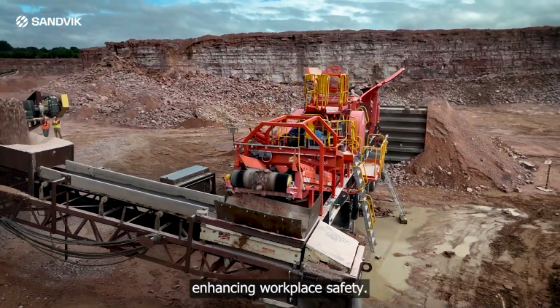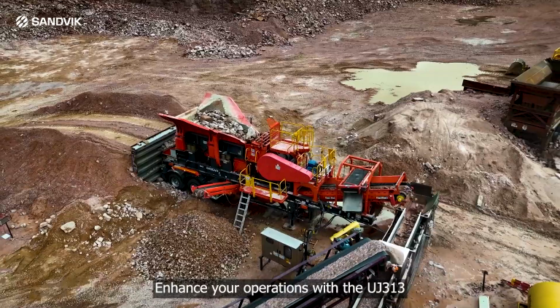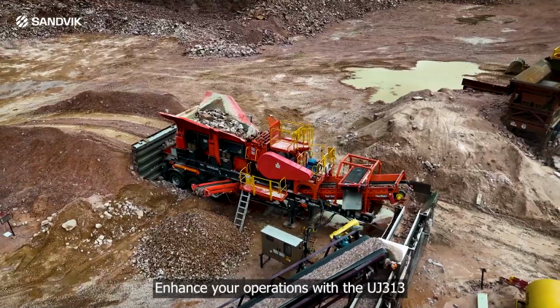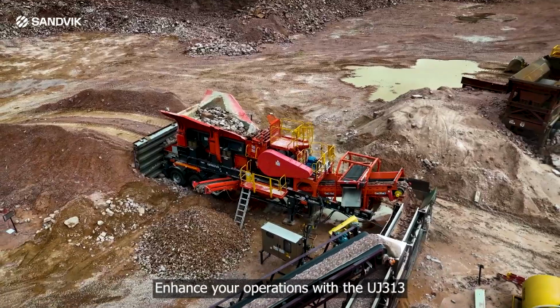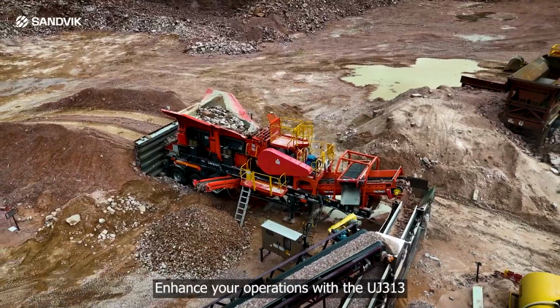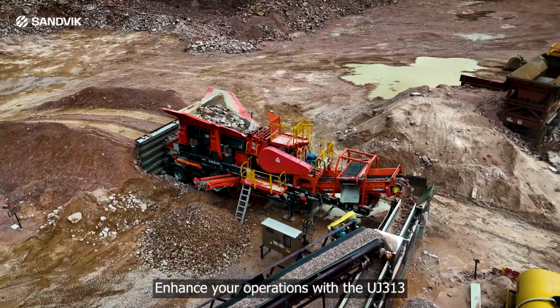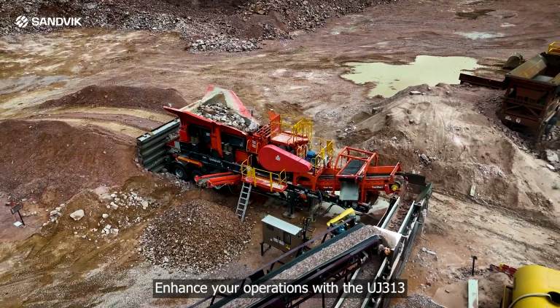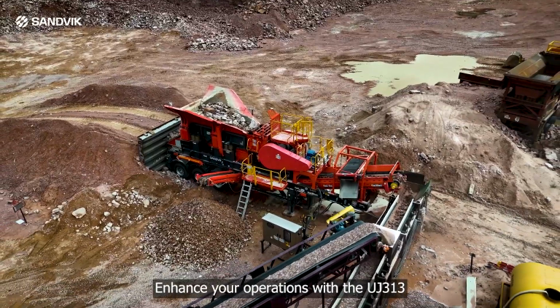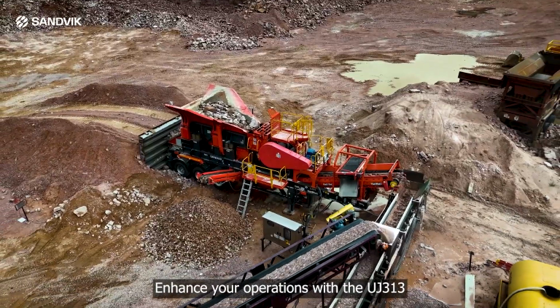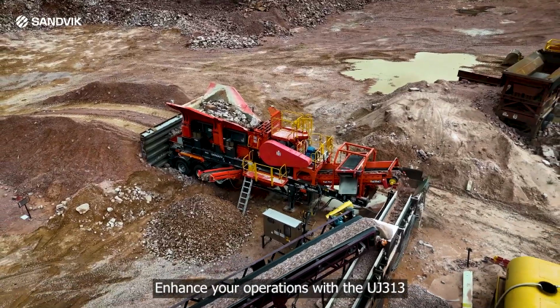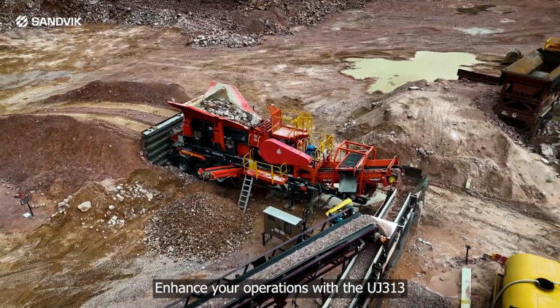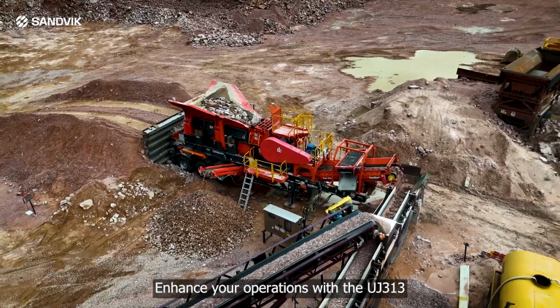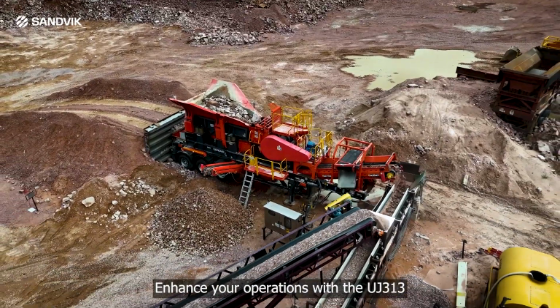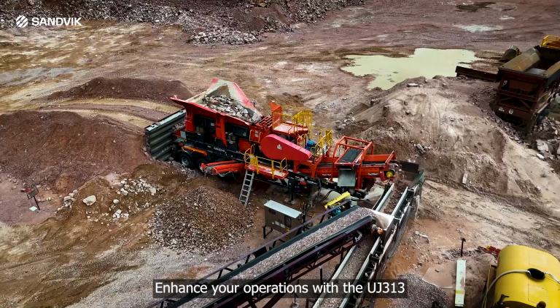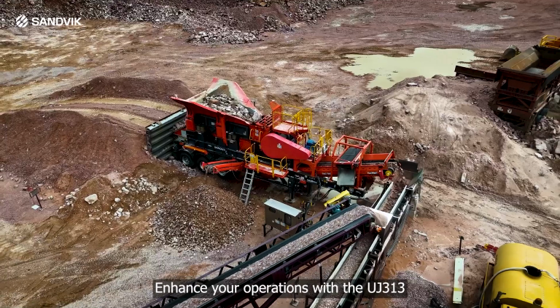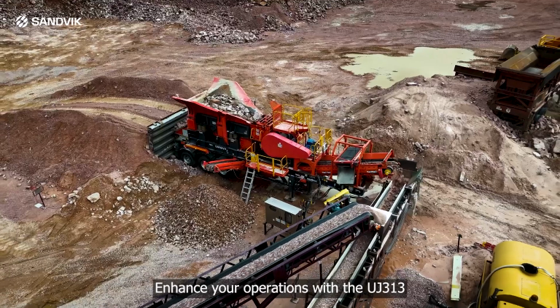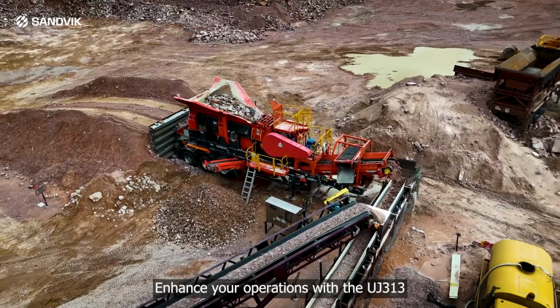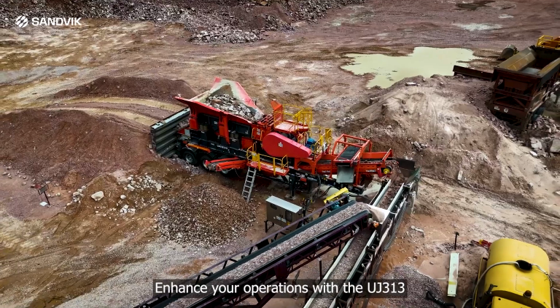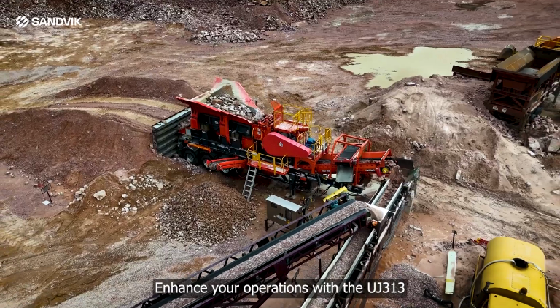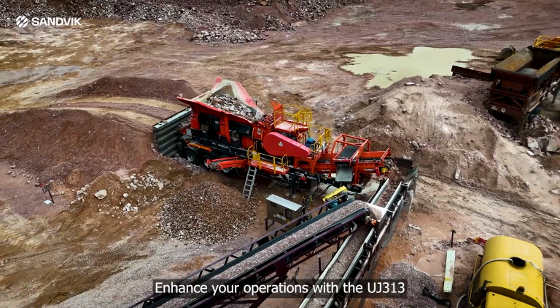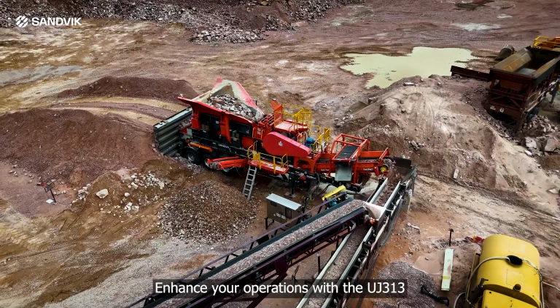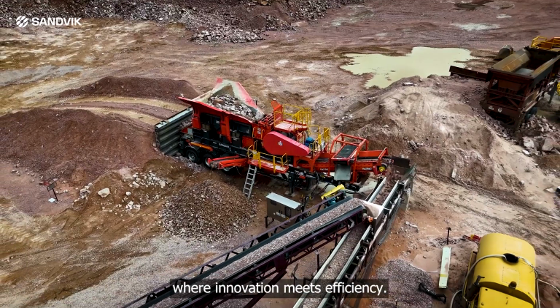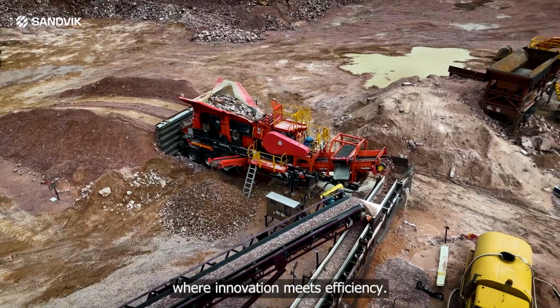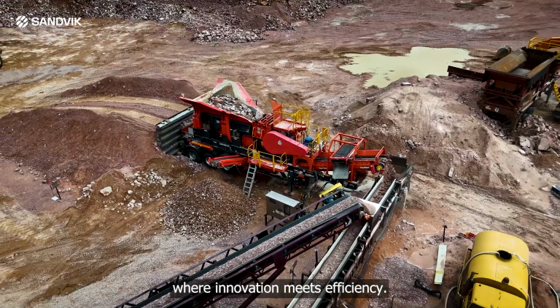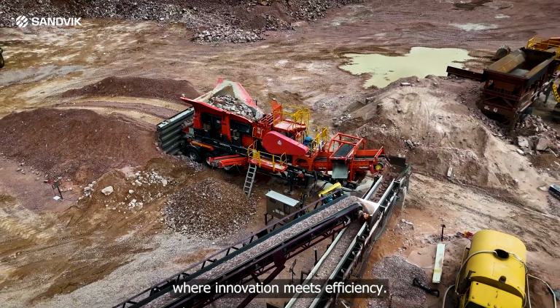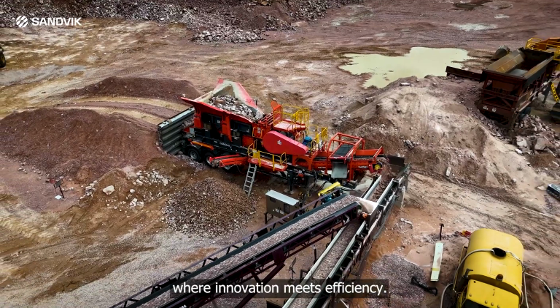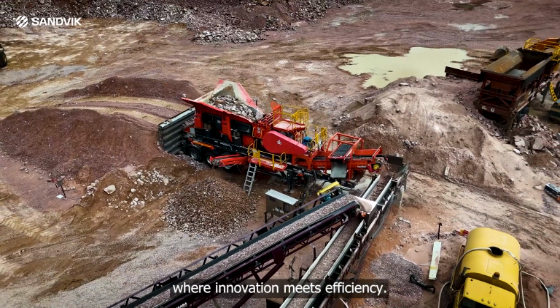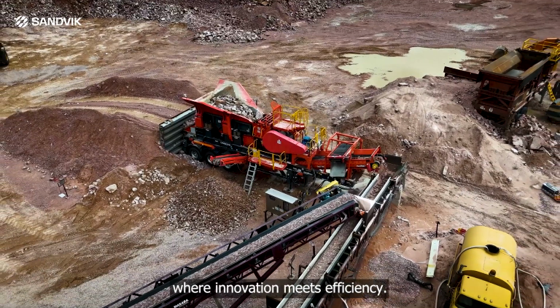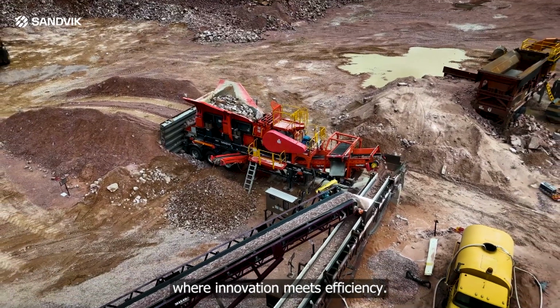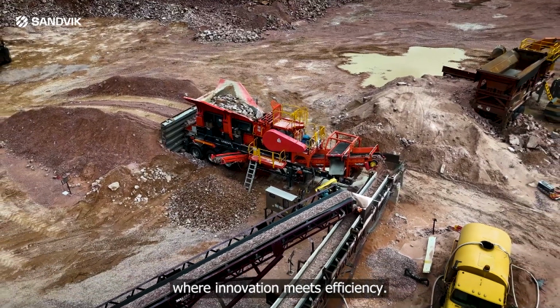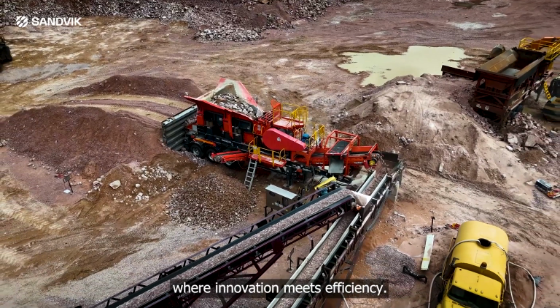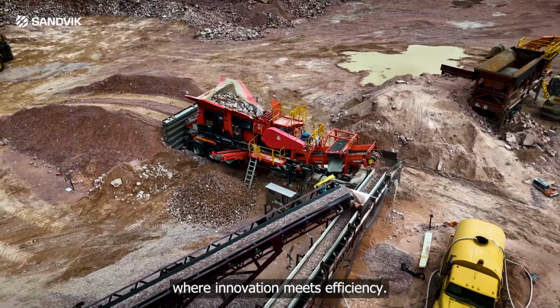Enhance your operations with the UJ313, where innovation meets efficiency.